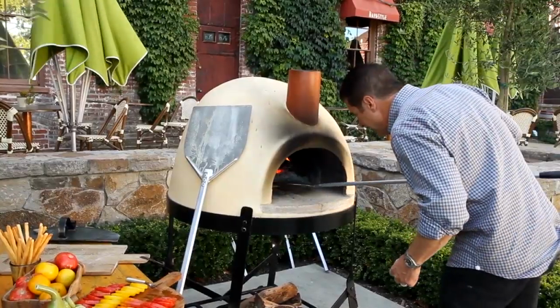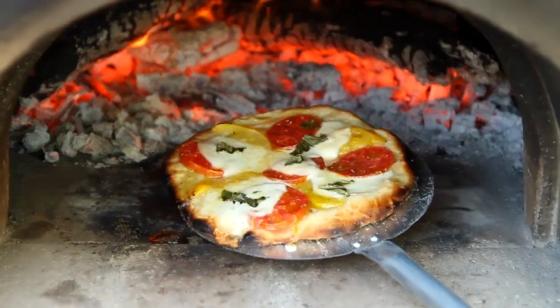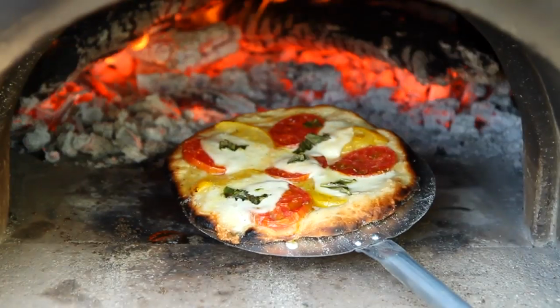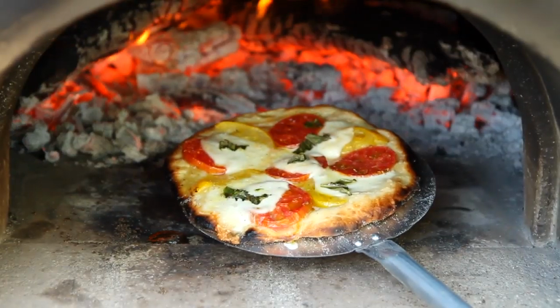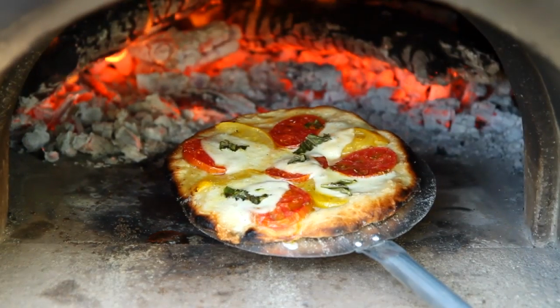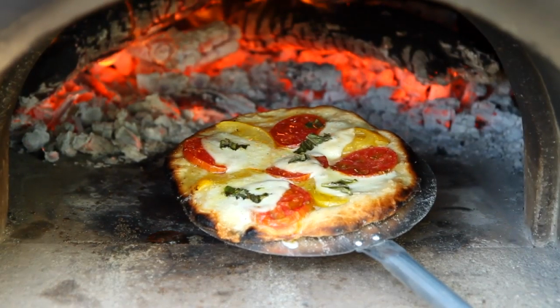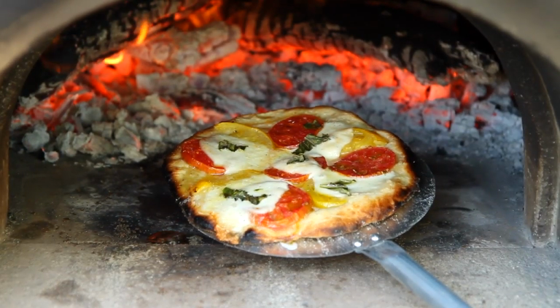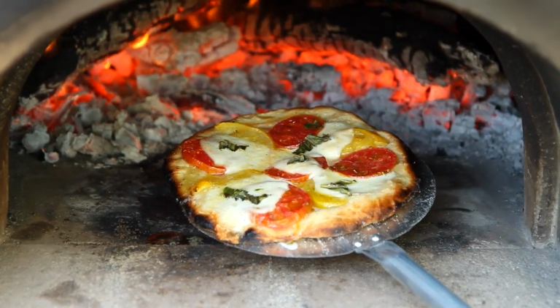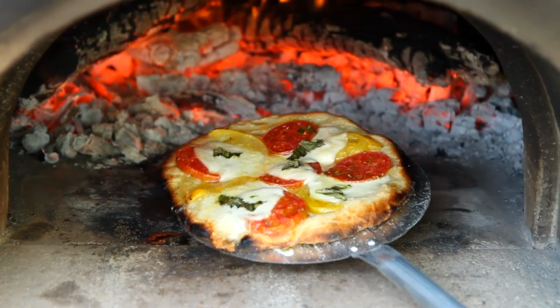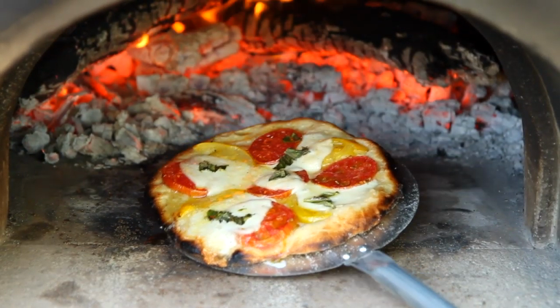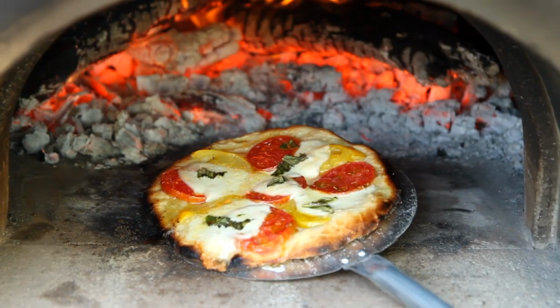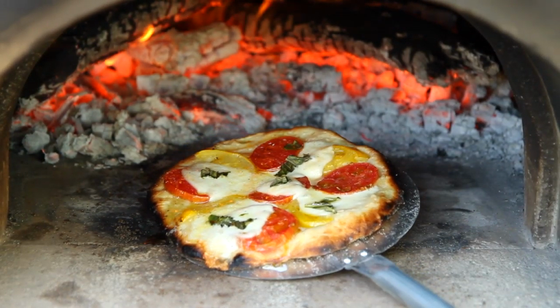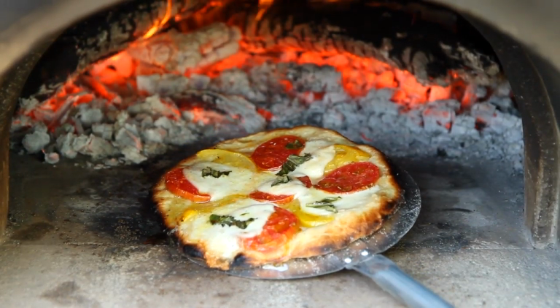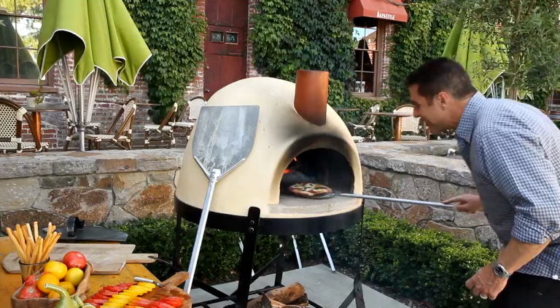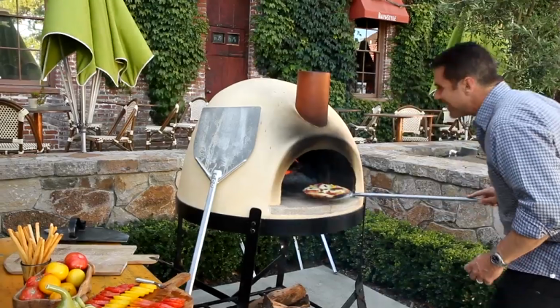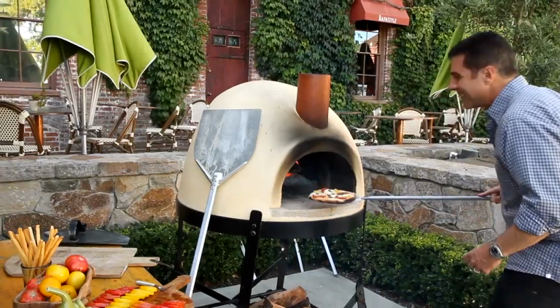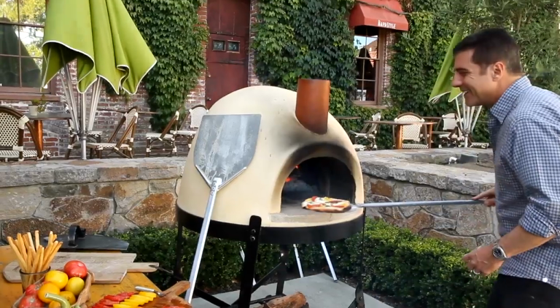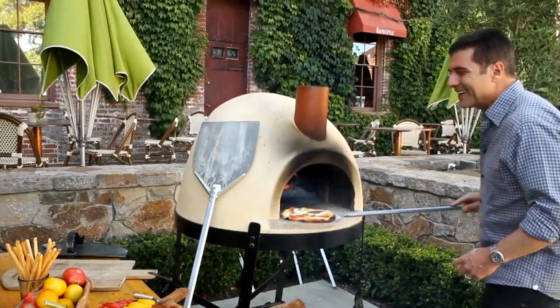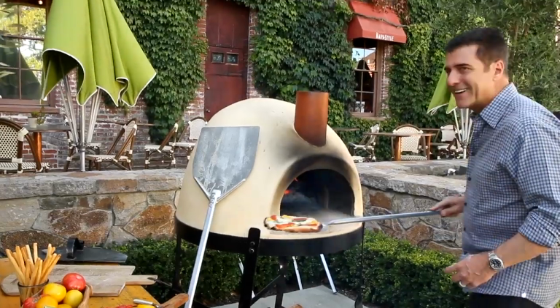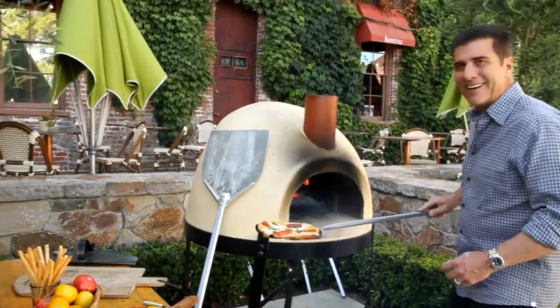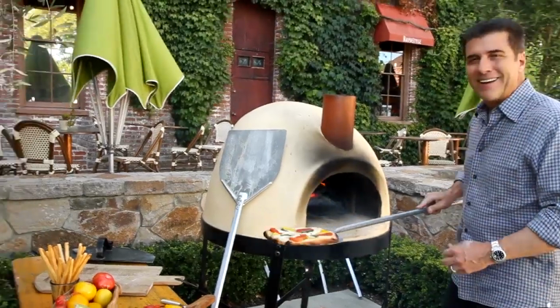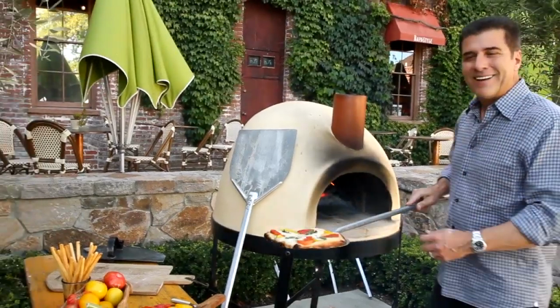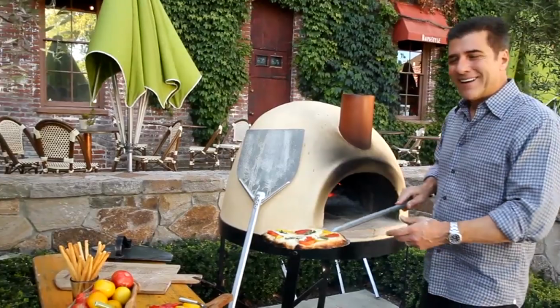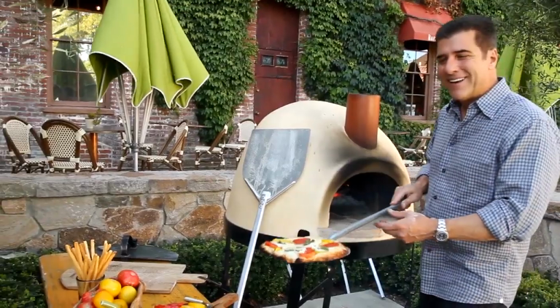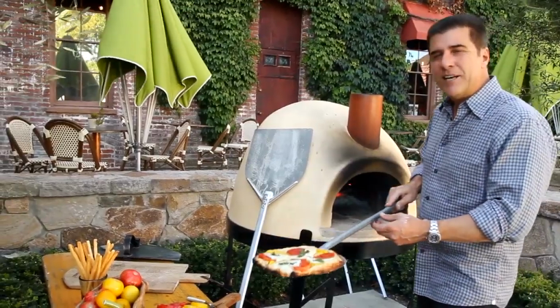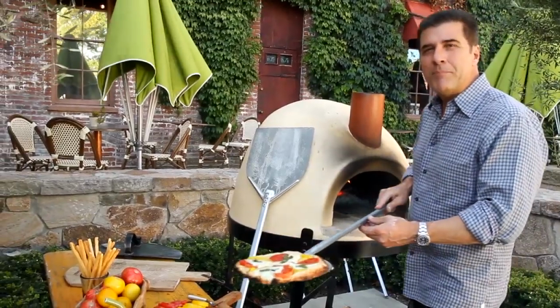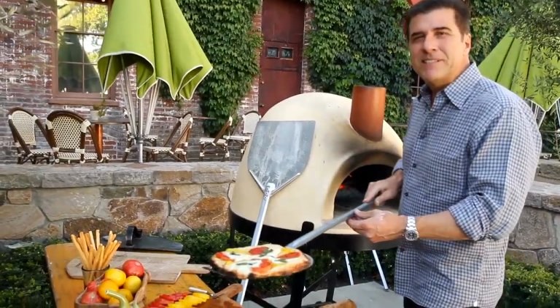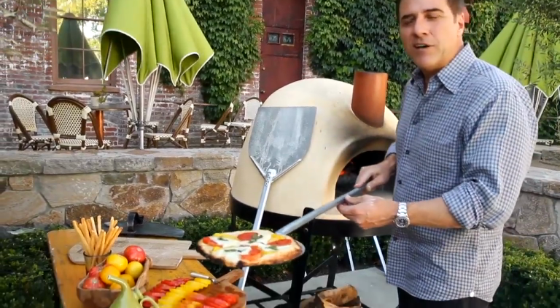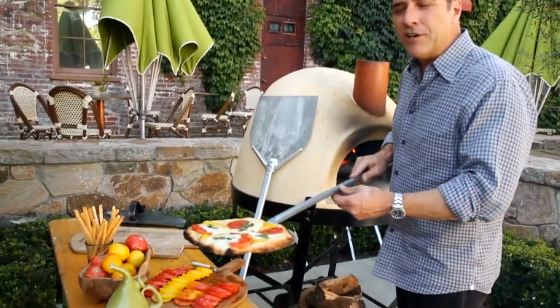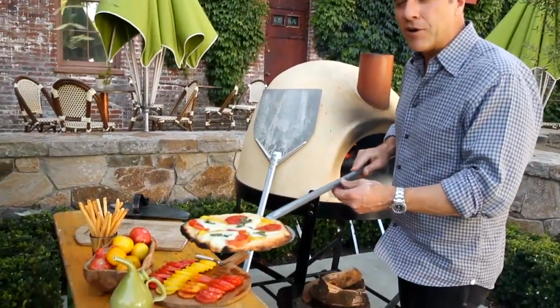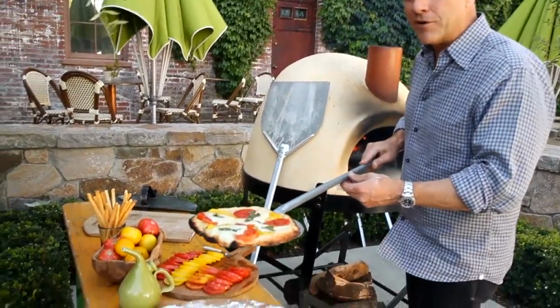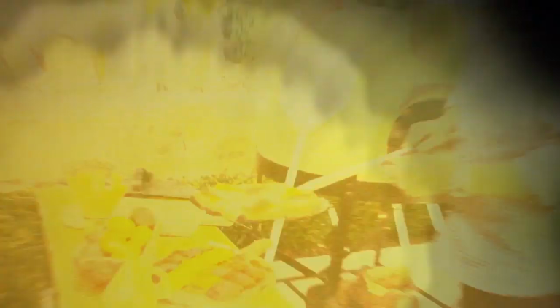Look at that — the mozzarella is bubbling, it's absolutely crisp. Look at that! You could be a pizza chef in your own home.